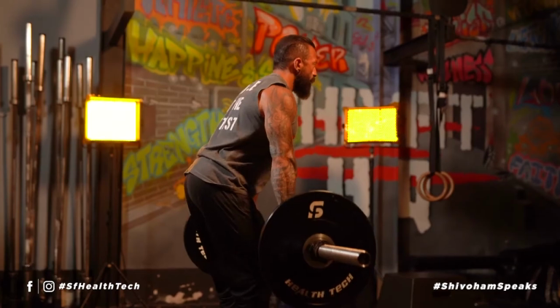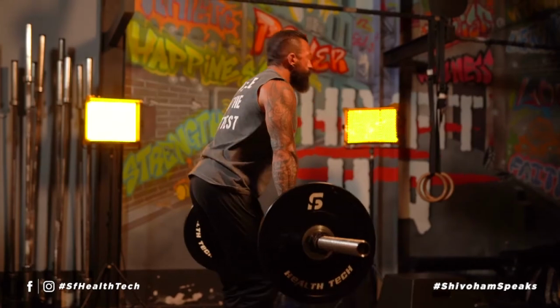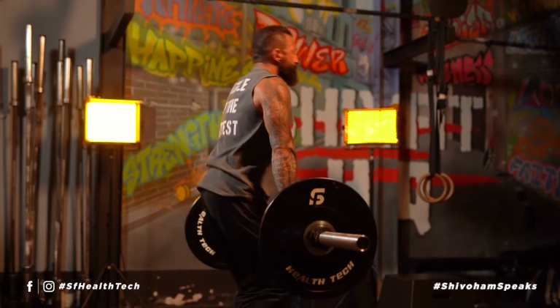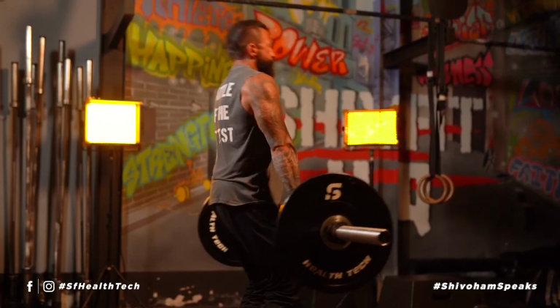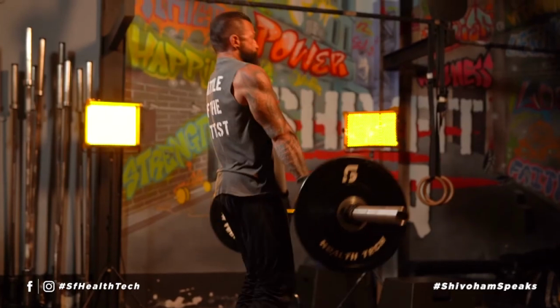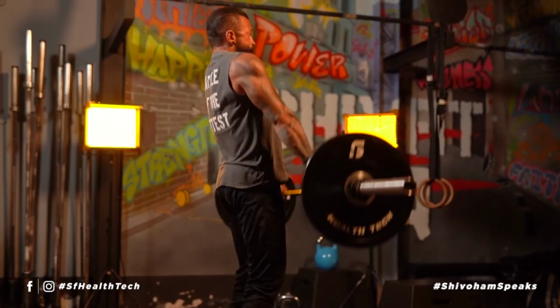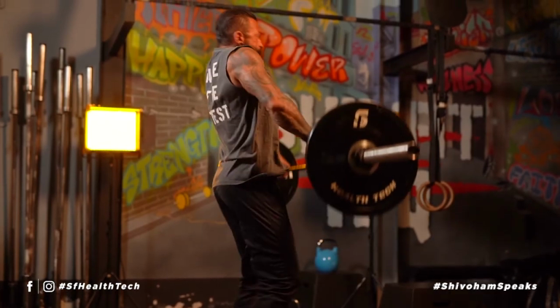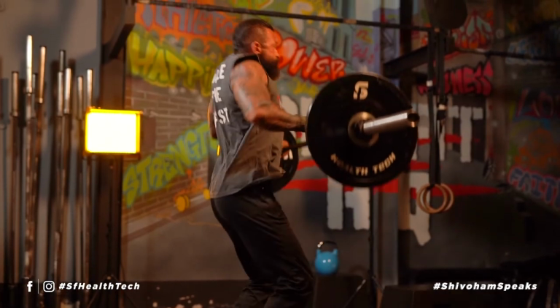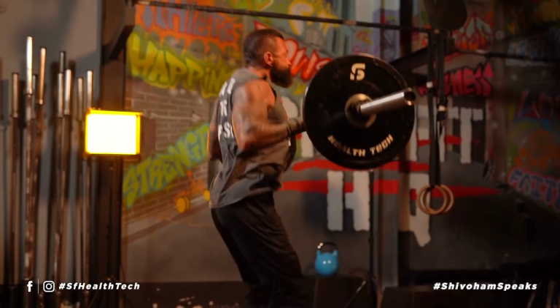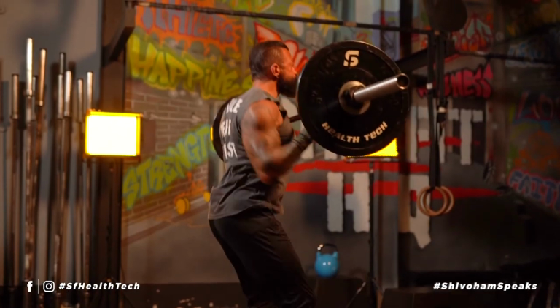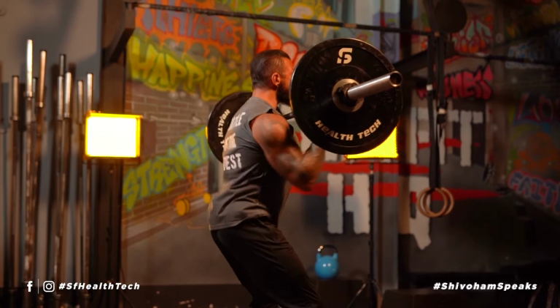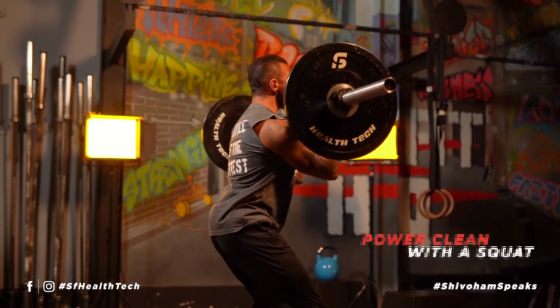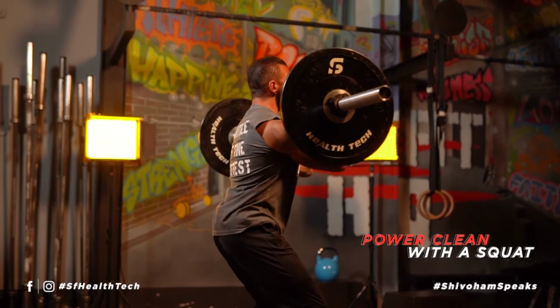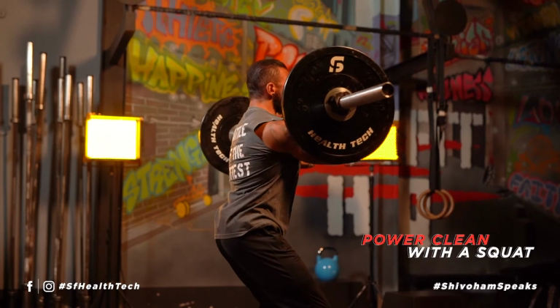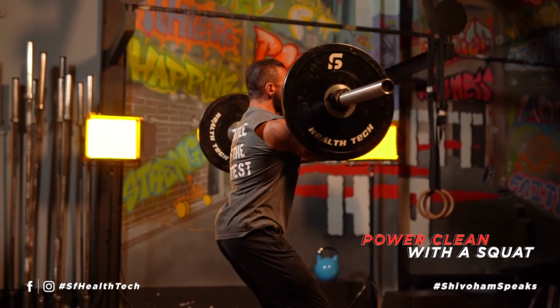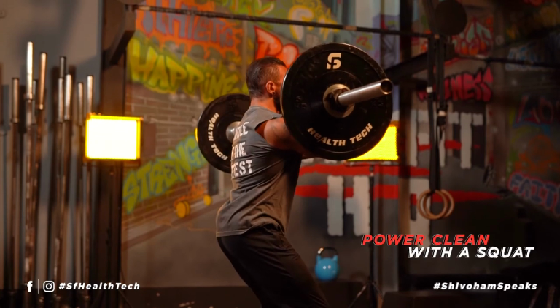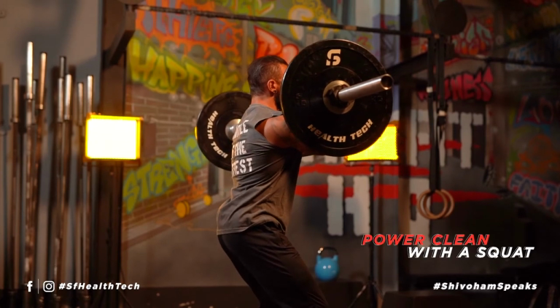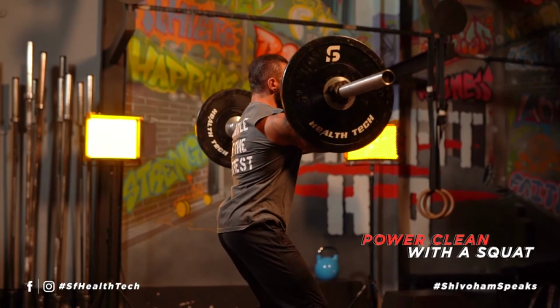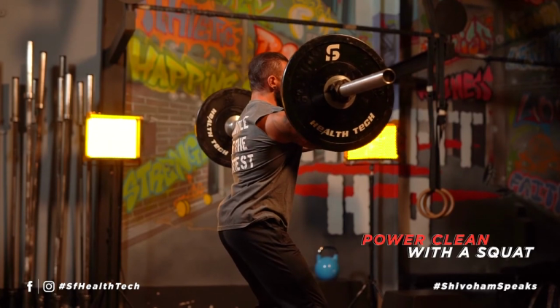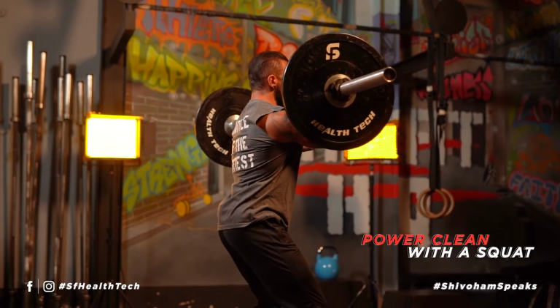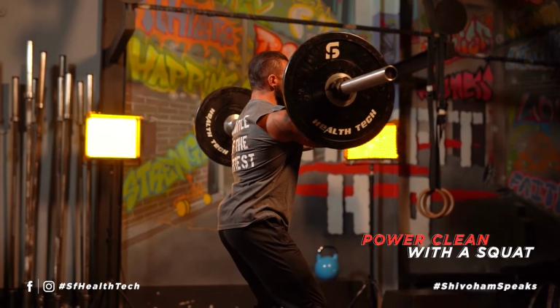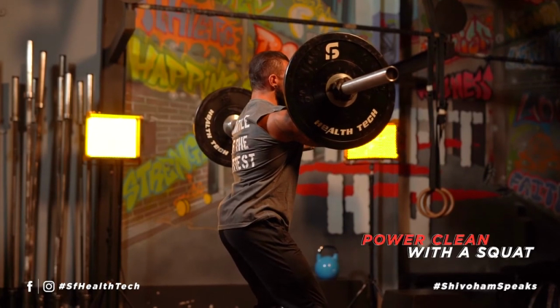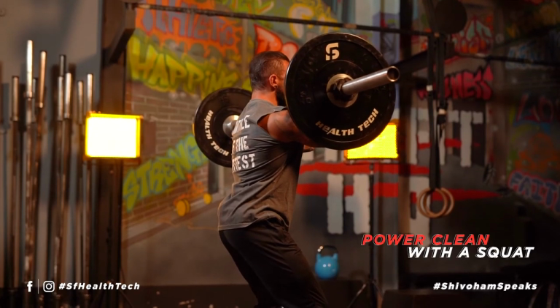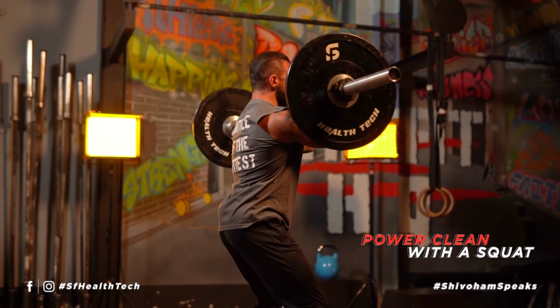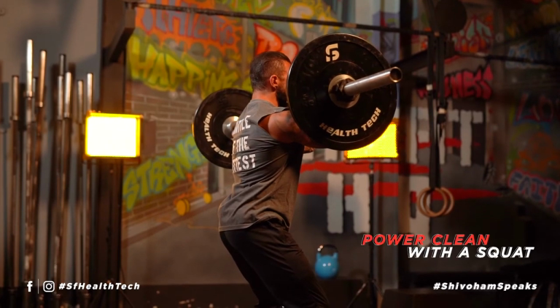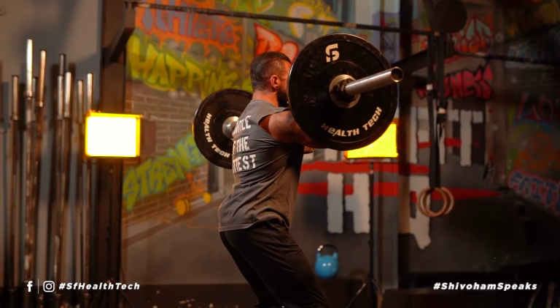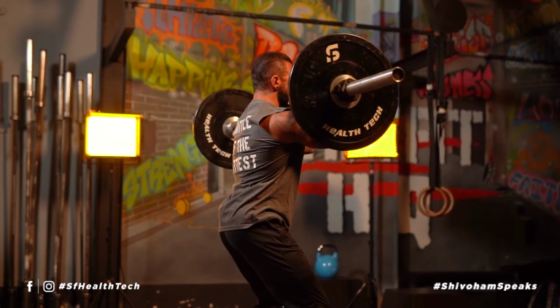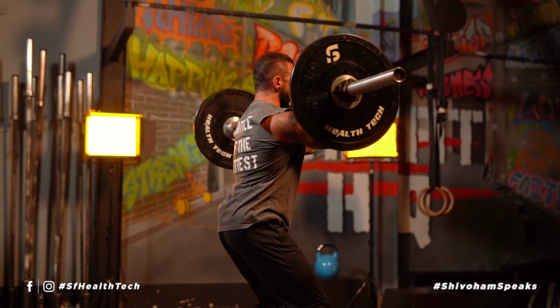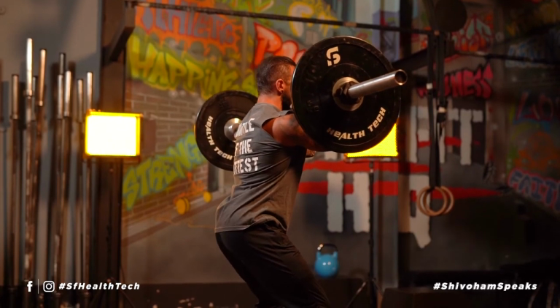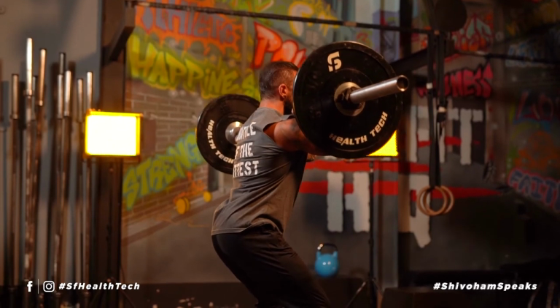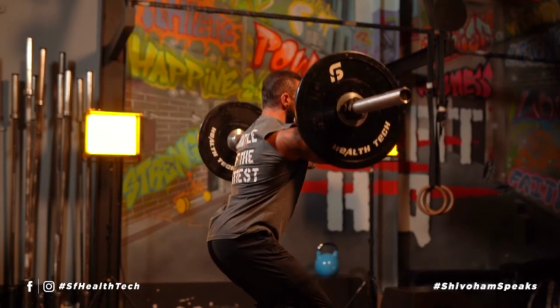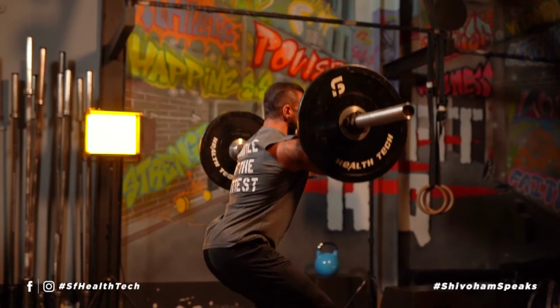Now we move on to the next part. Once we land into the power clean, all you're going to do from here is follow through with the front squat.